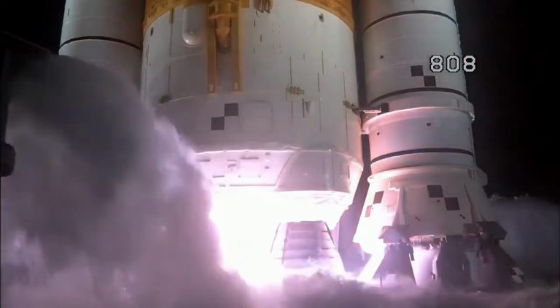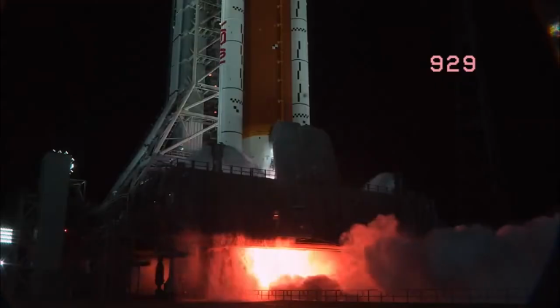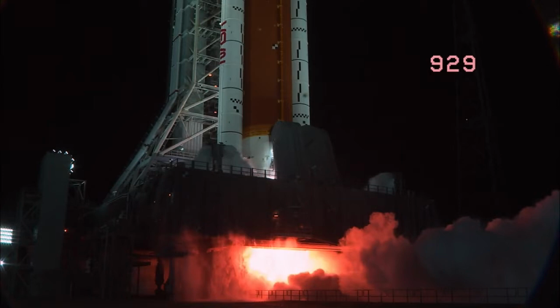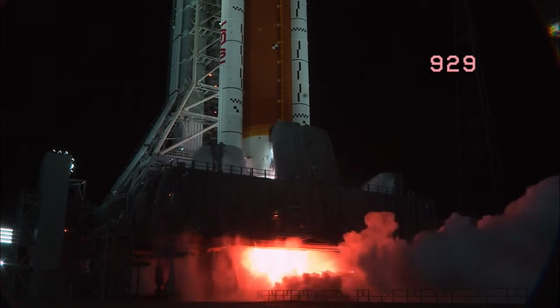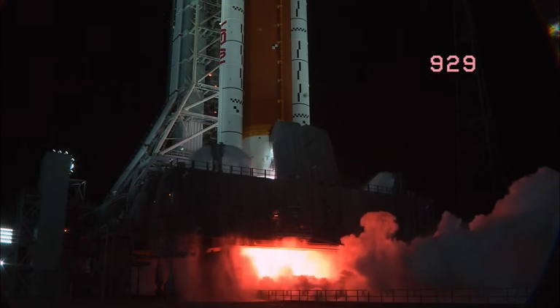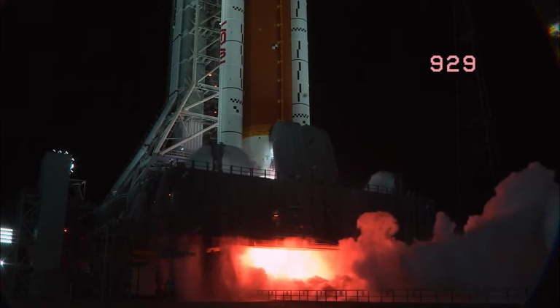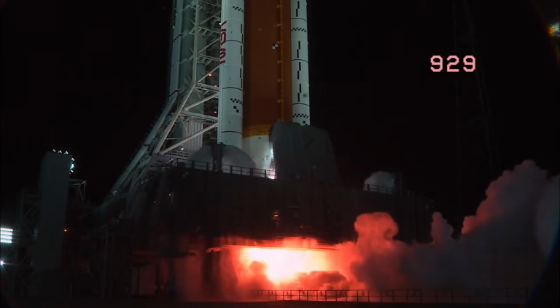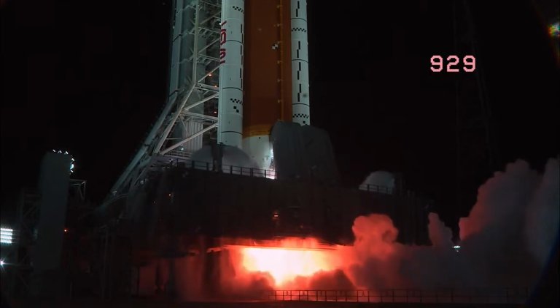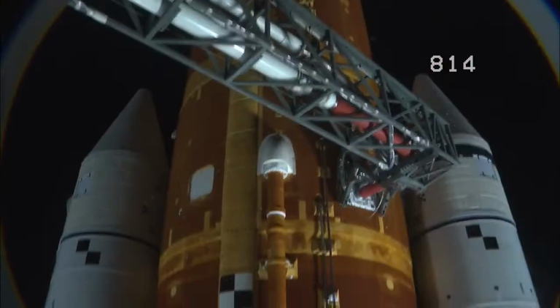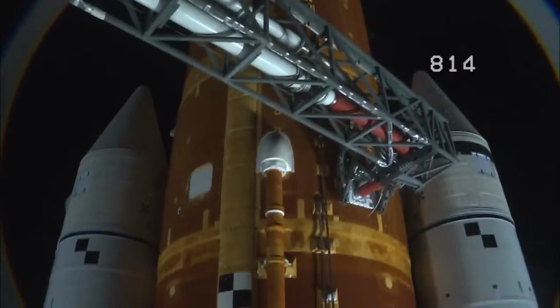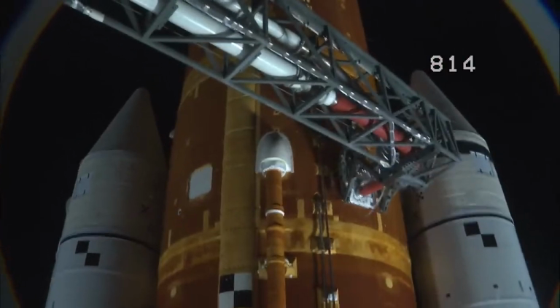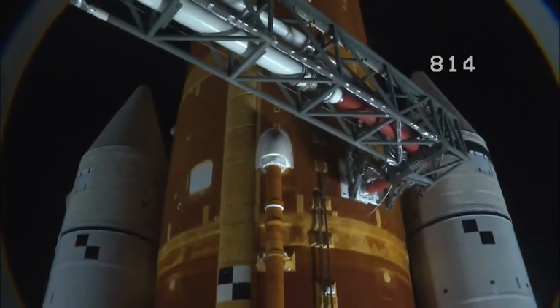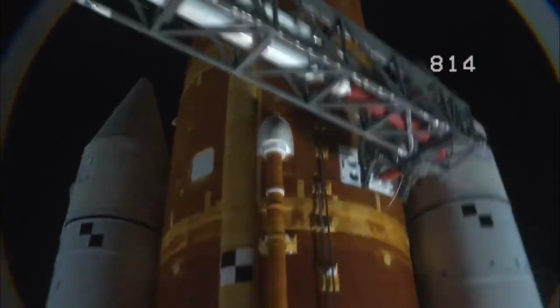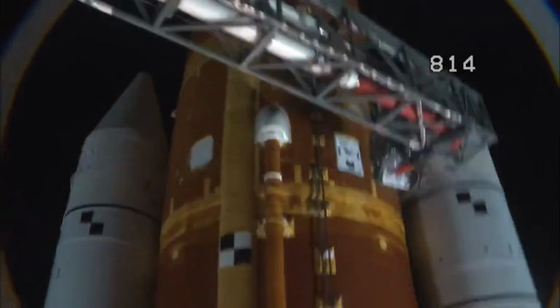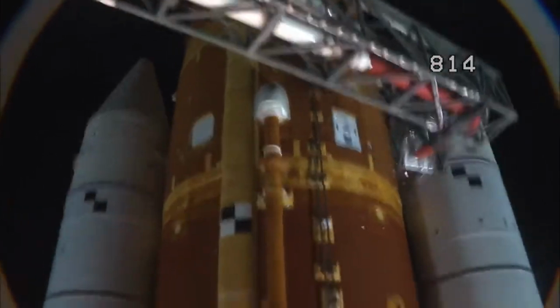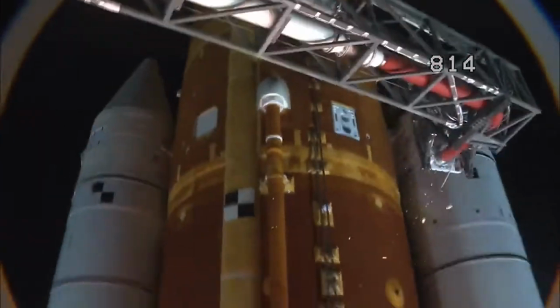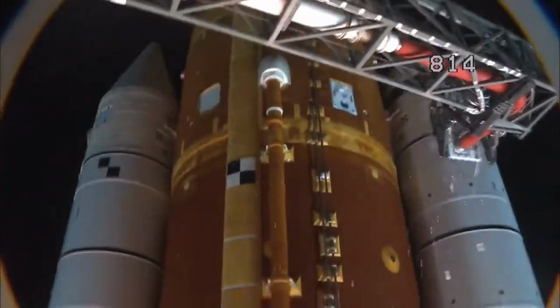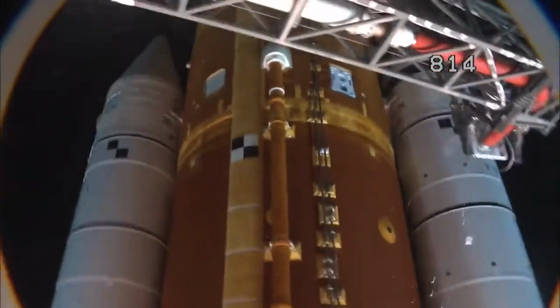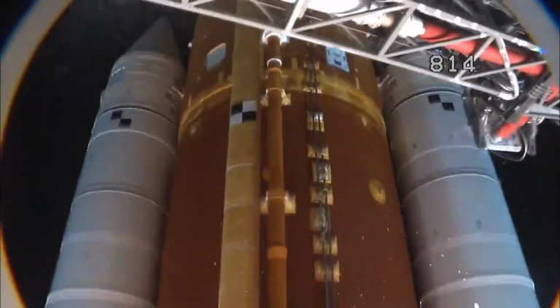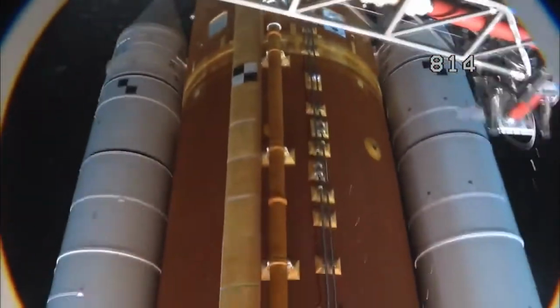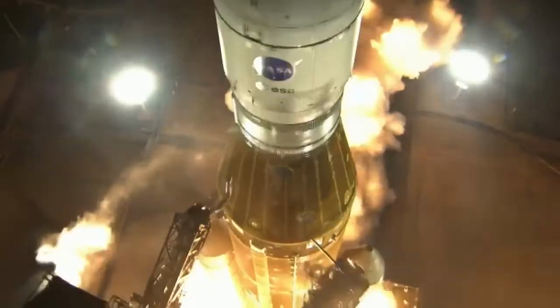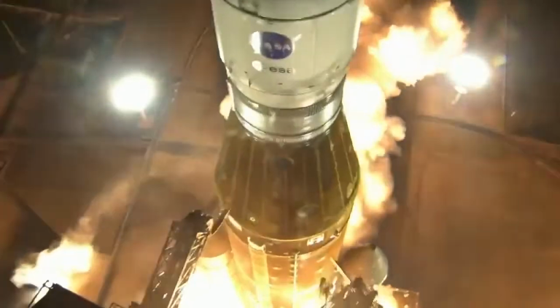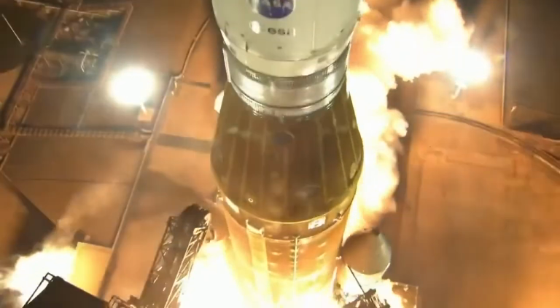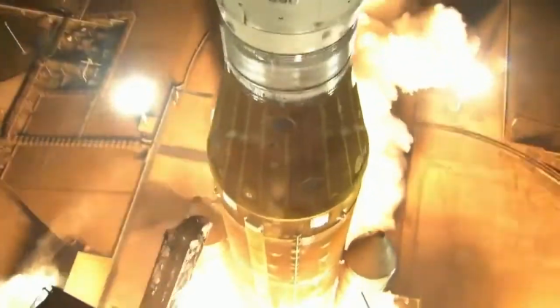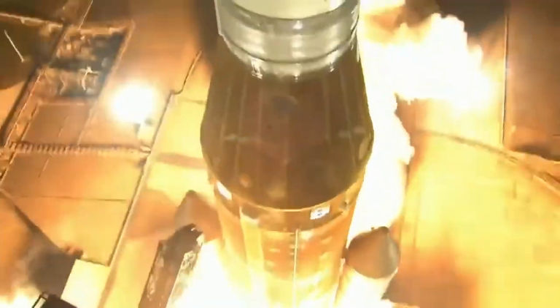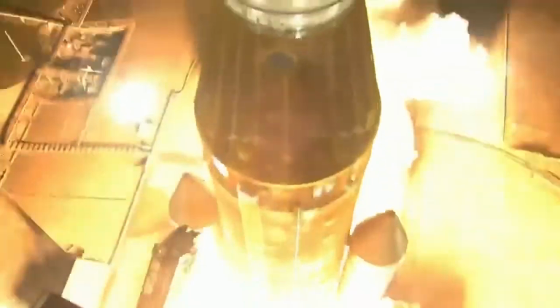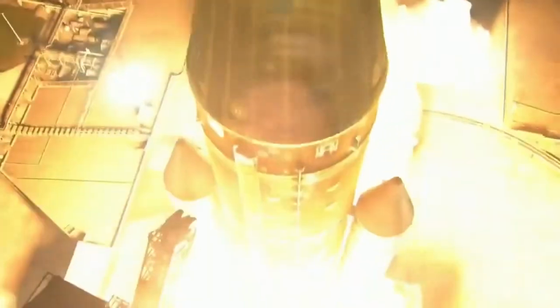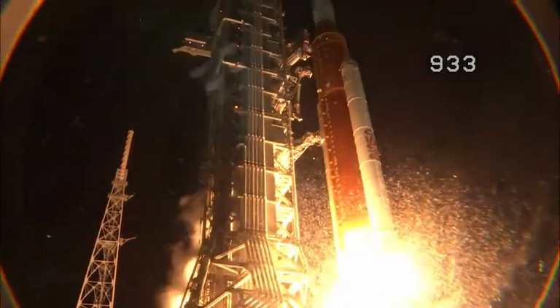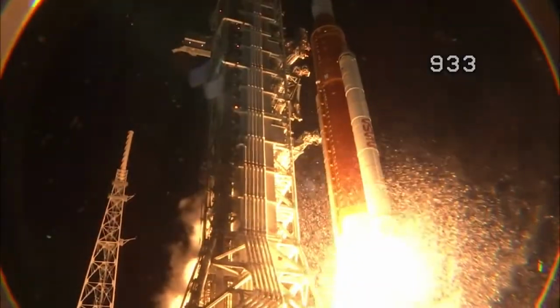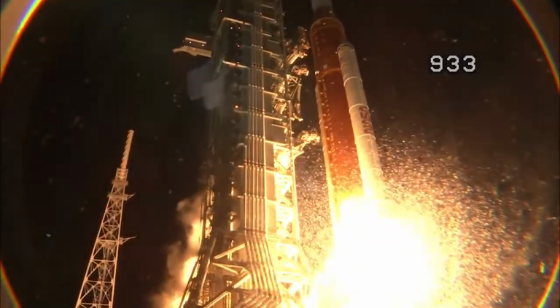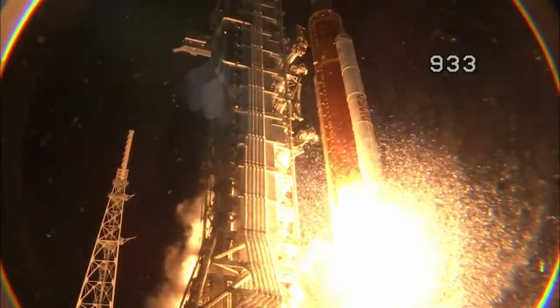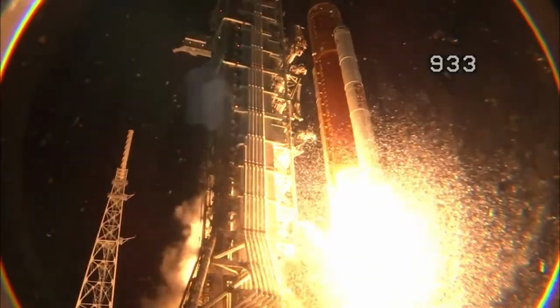Three, two, one — boosters in ignition. And liftoff of Artemis 1.